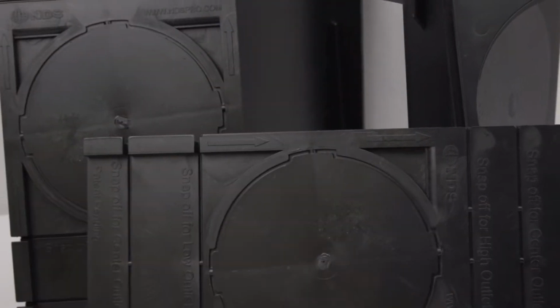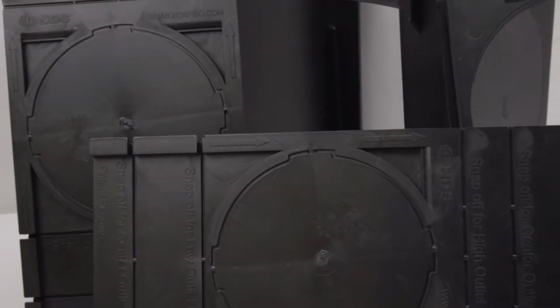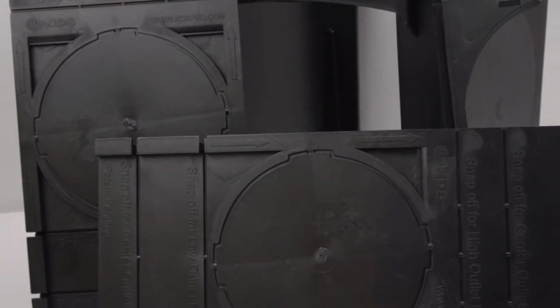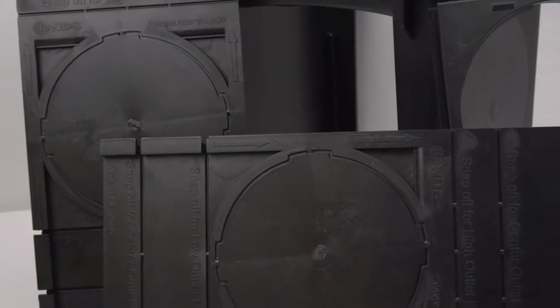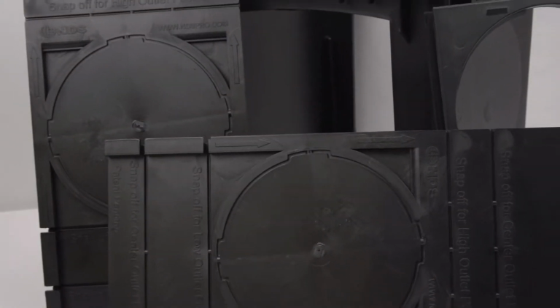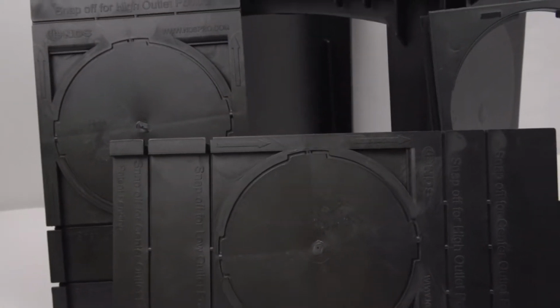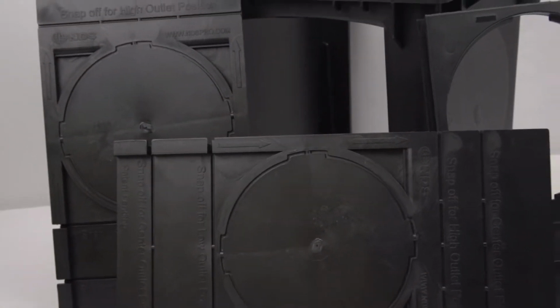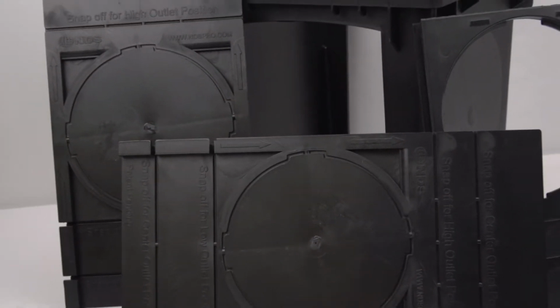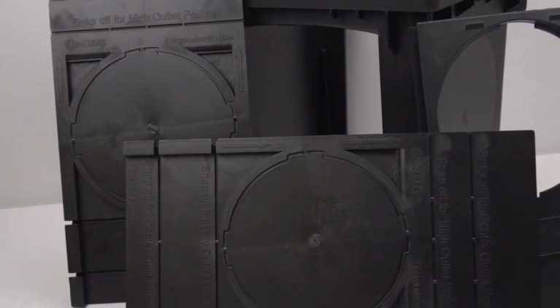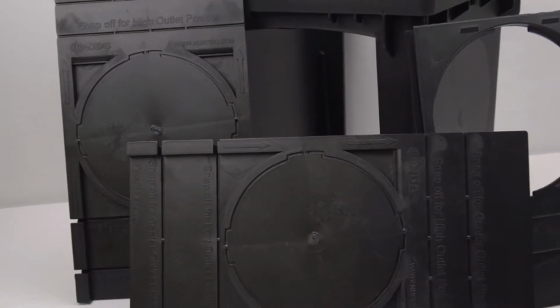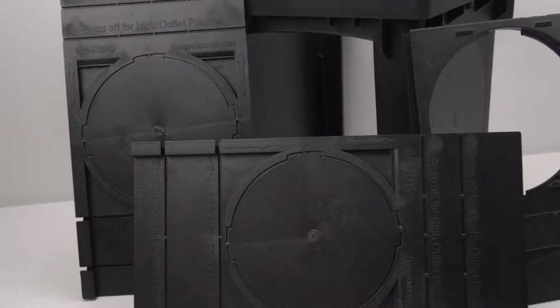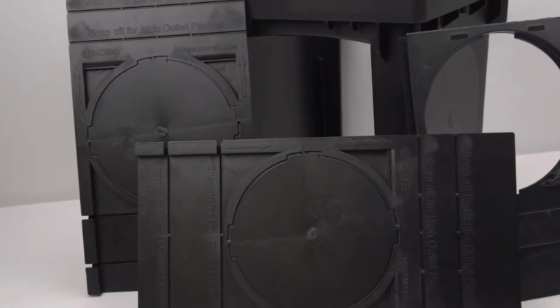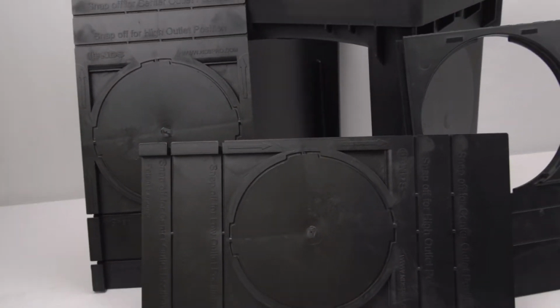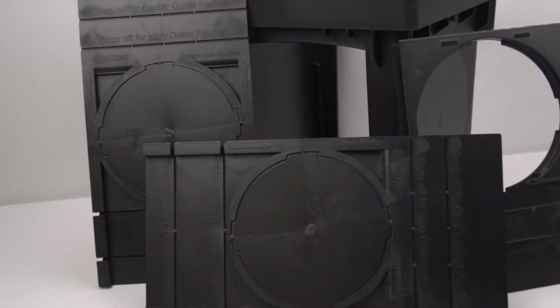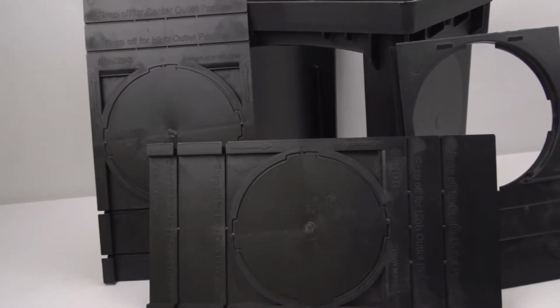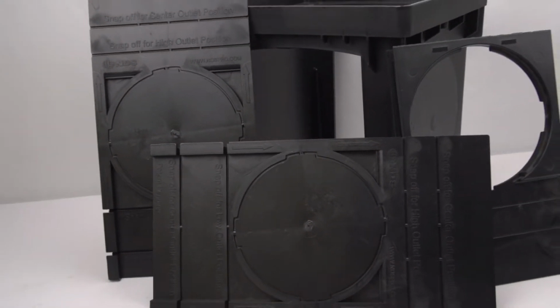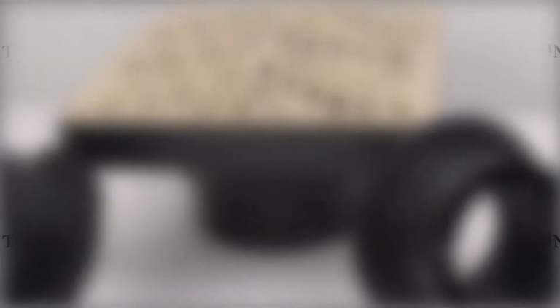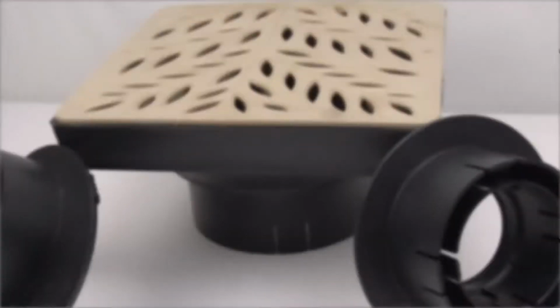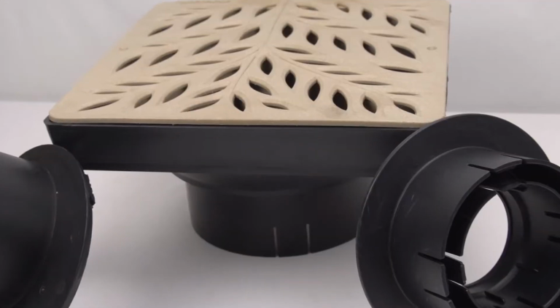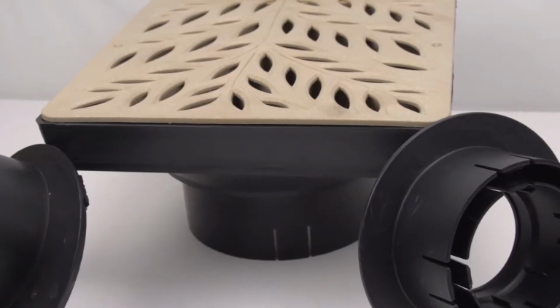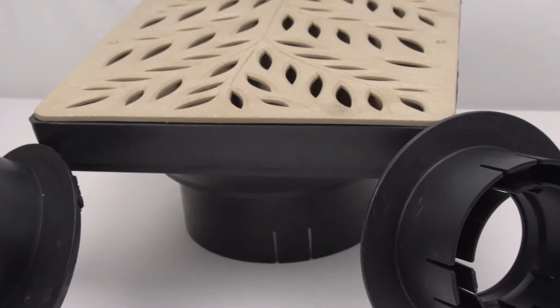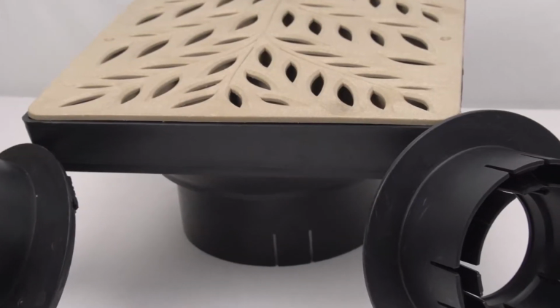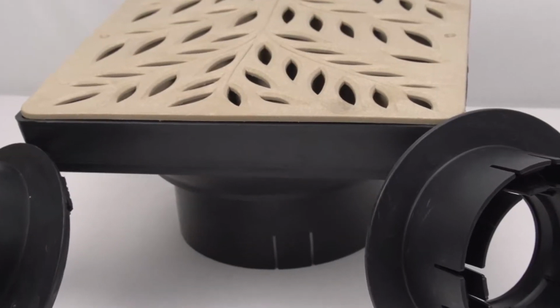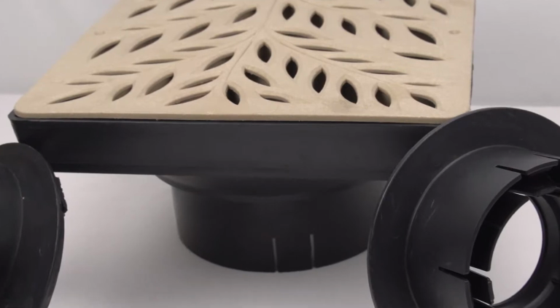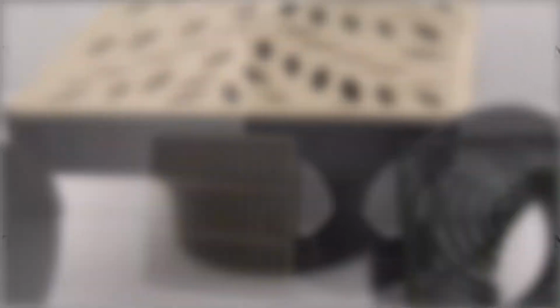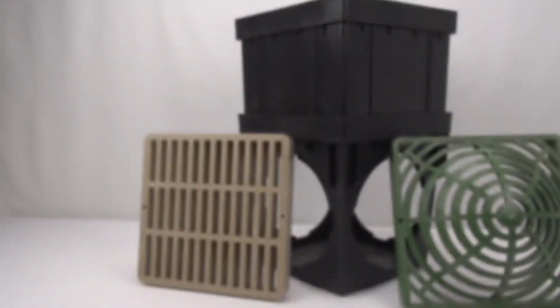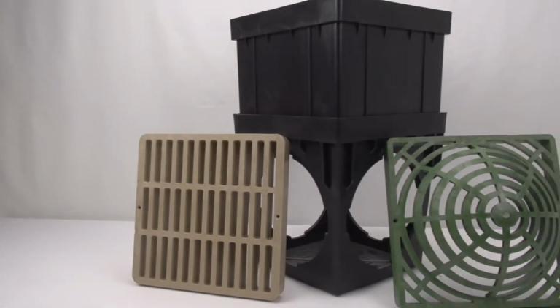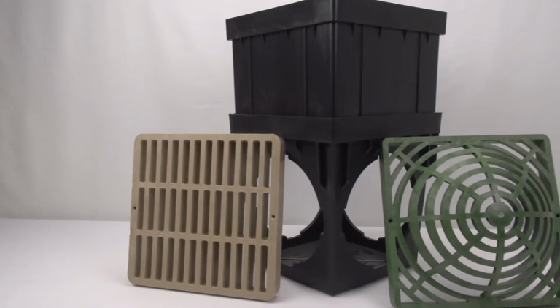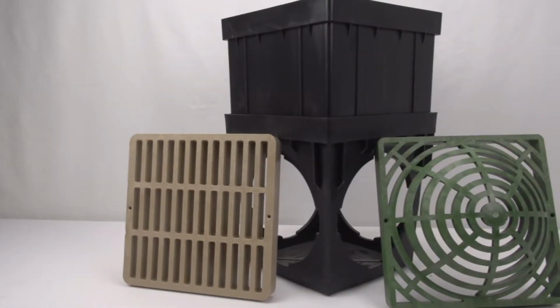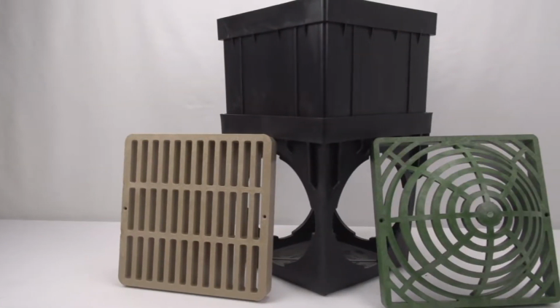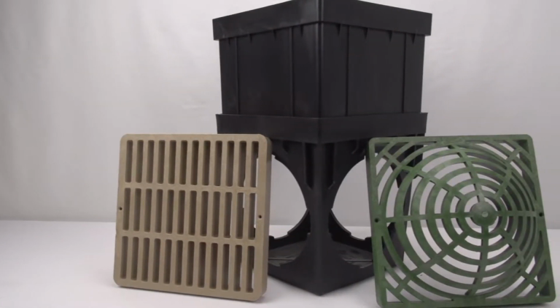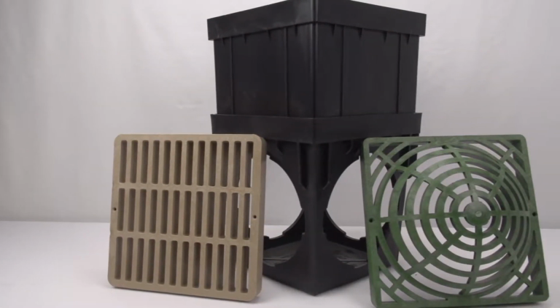Welcome back. This is John from Trench Drain Systems. Here we'll be talking about the other types of catch basins that we offer.